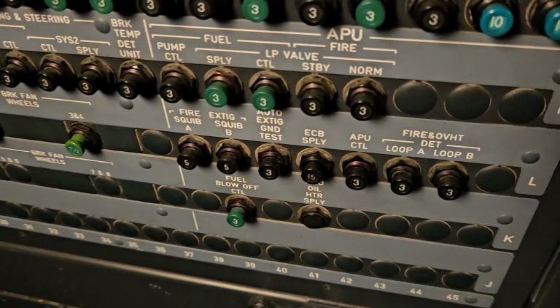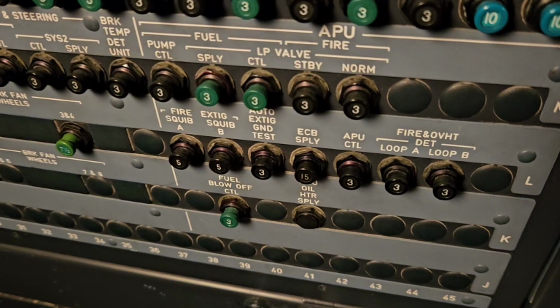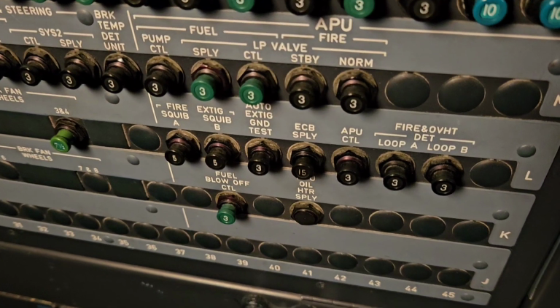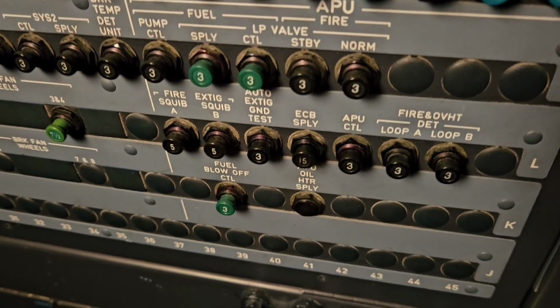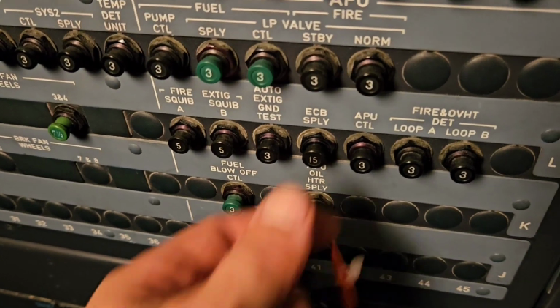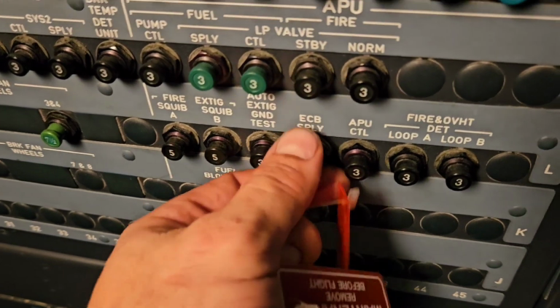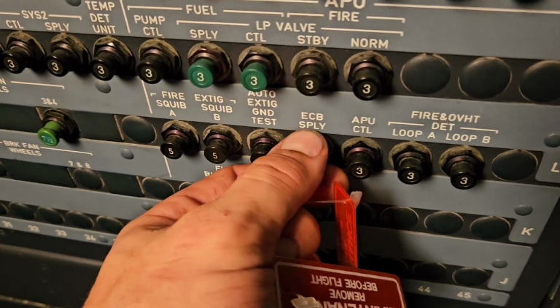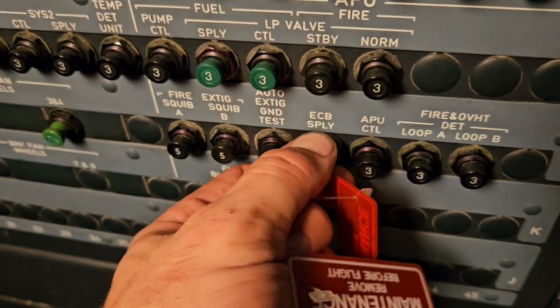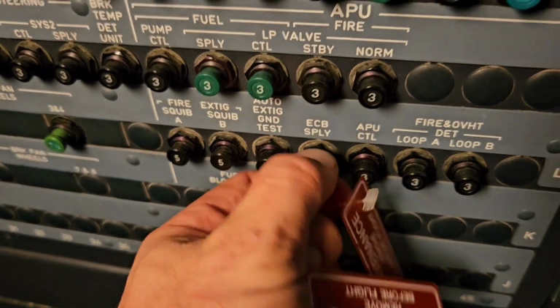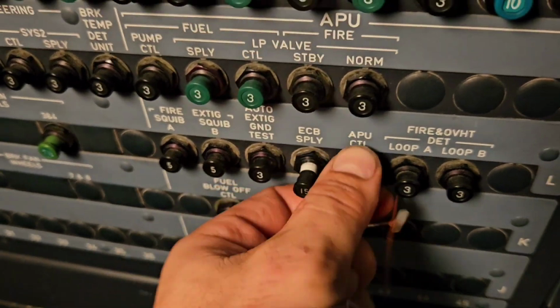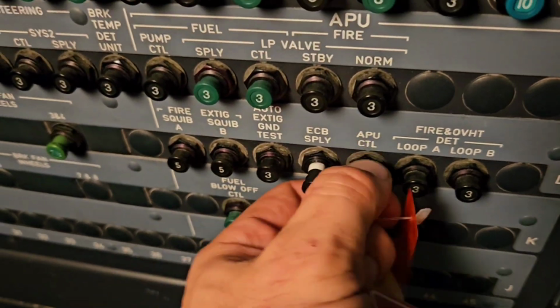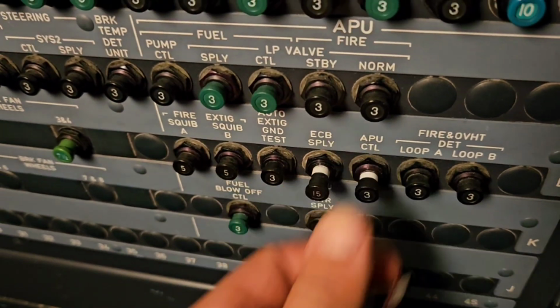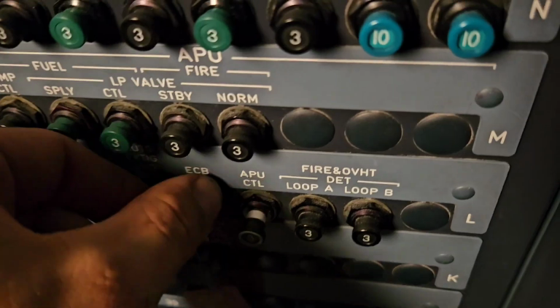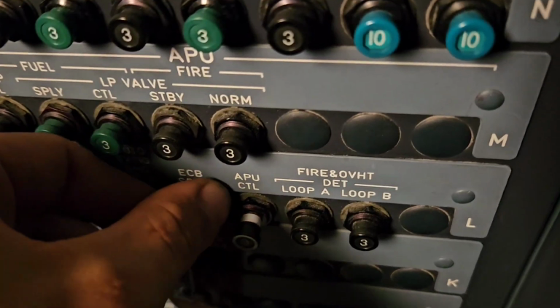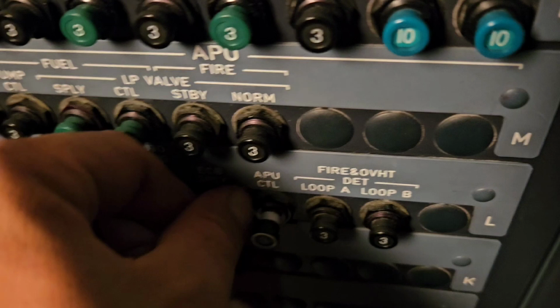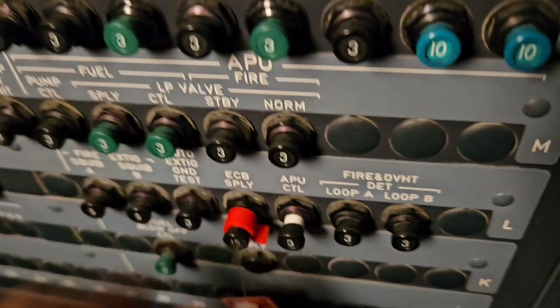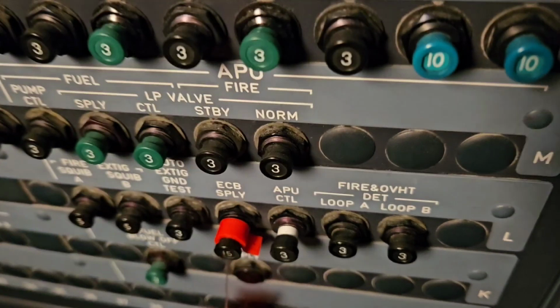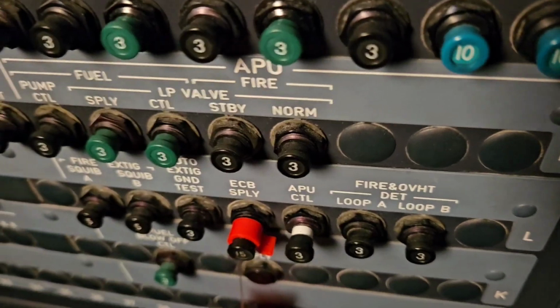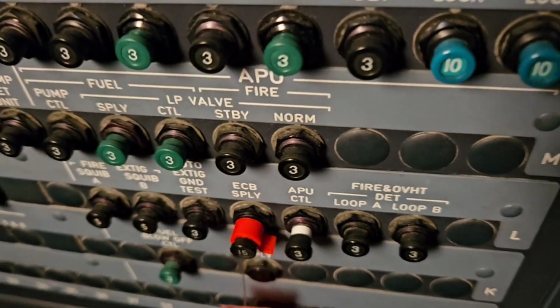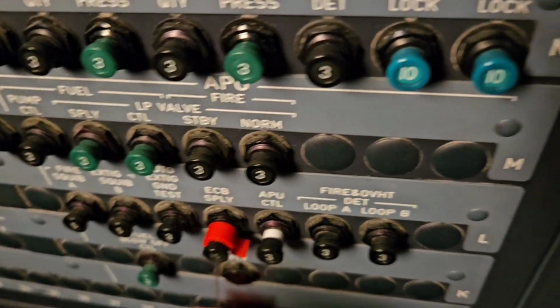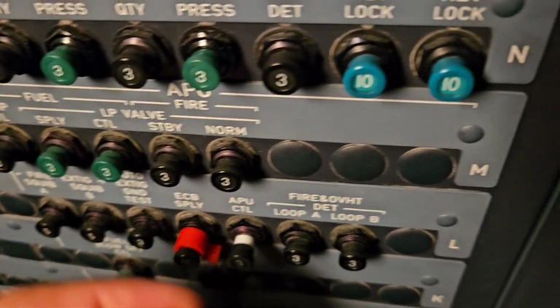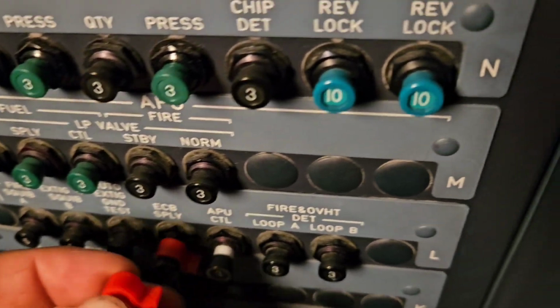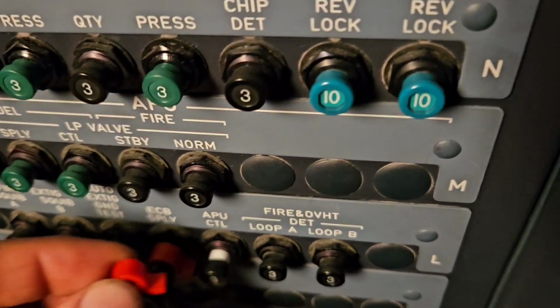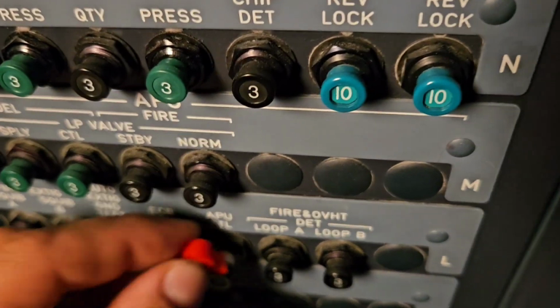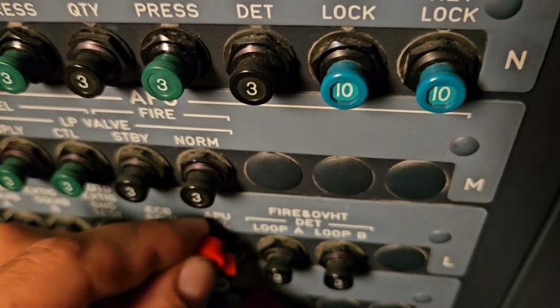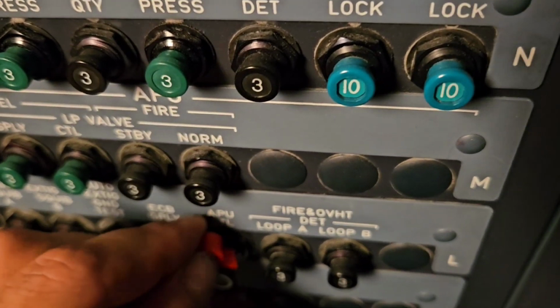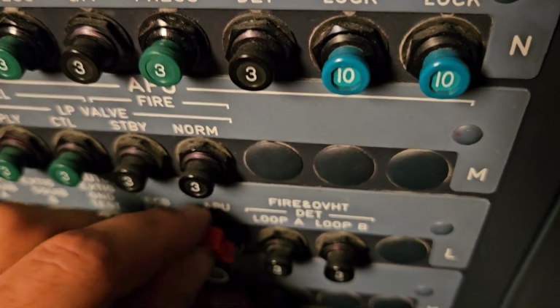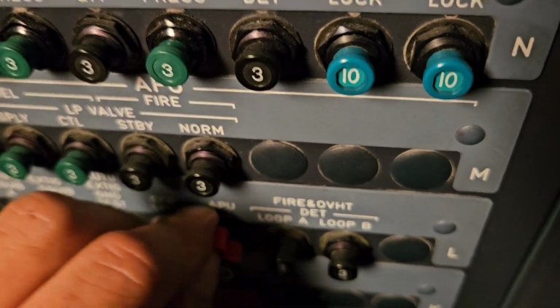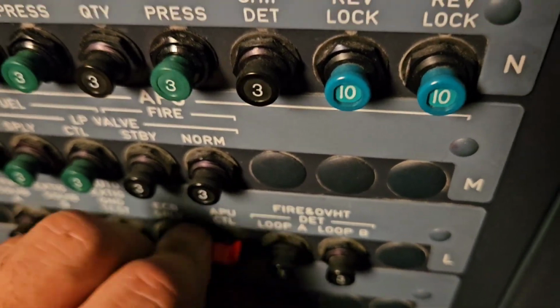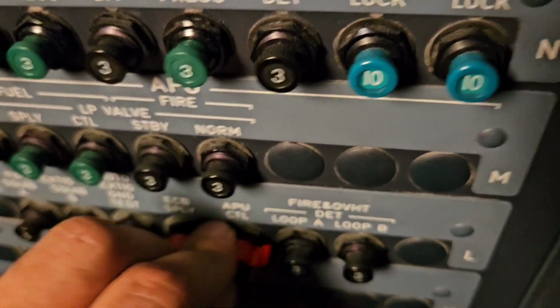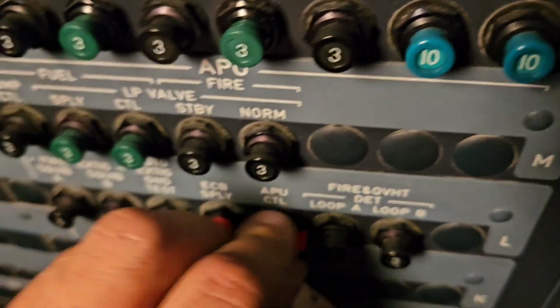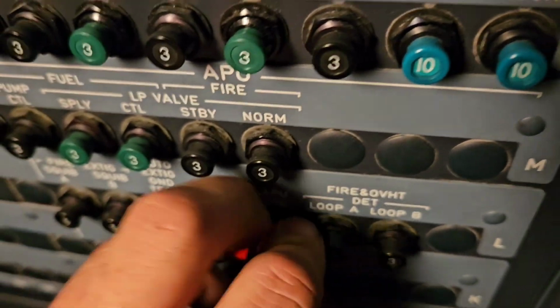Hey guys, today I will show you how to replace the starter on an A320 APS 3200 APU.